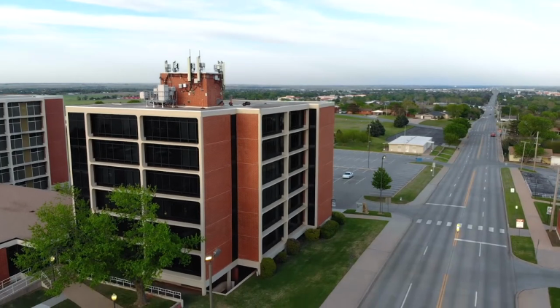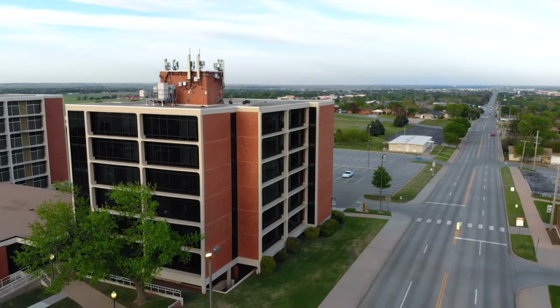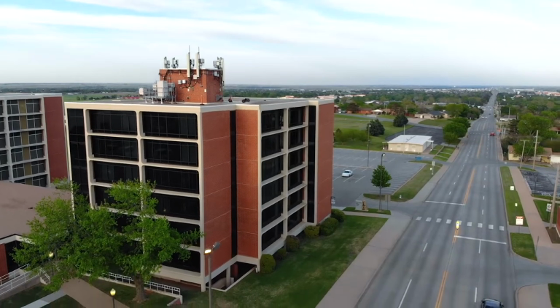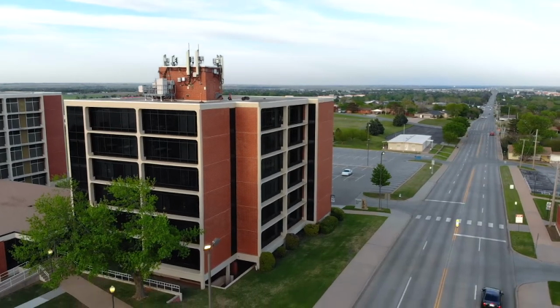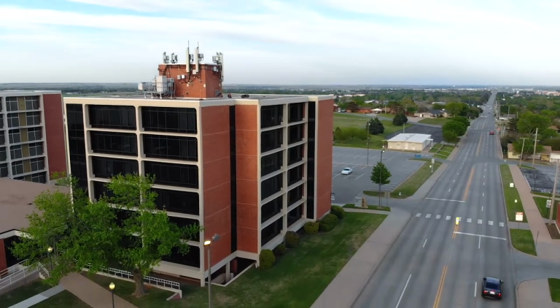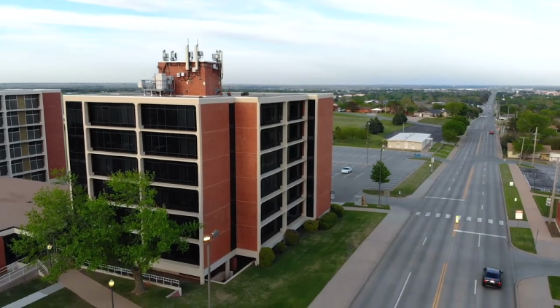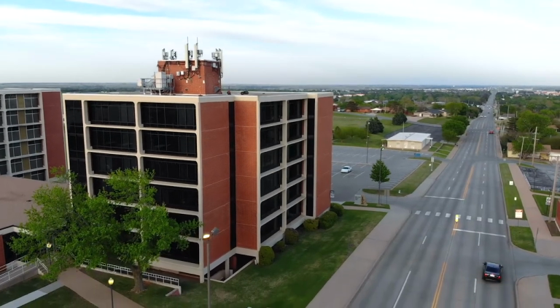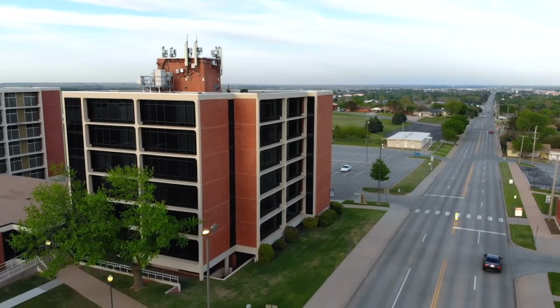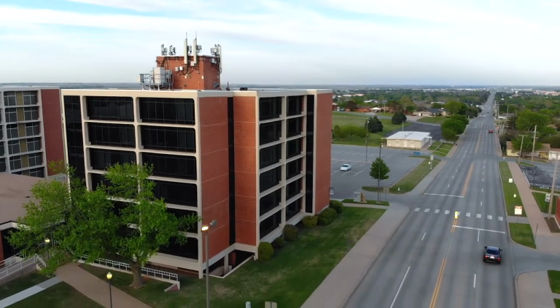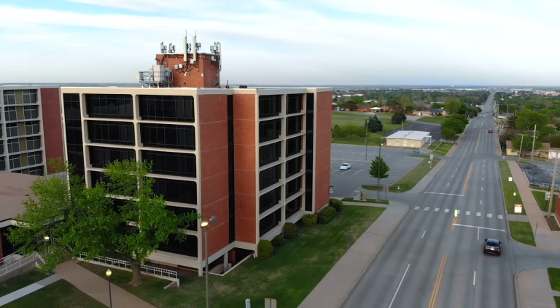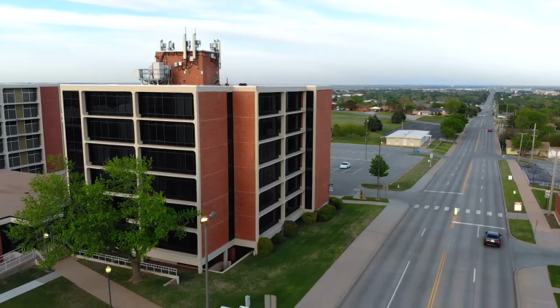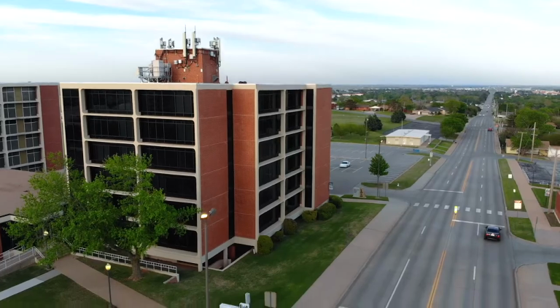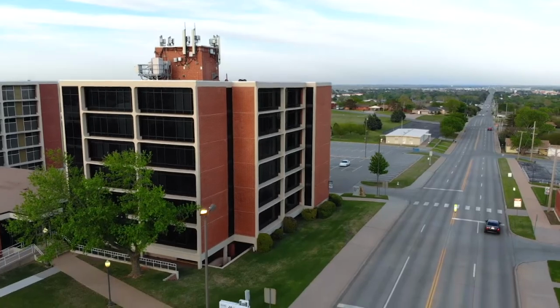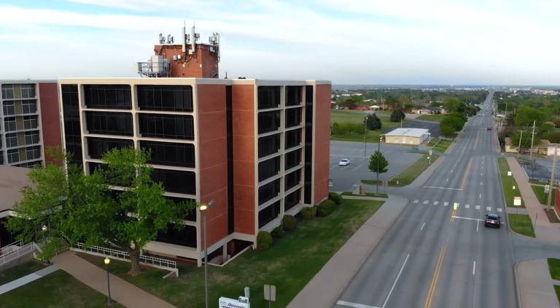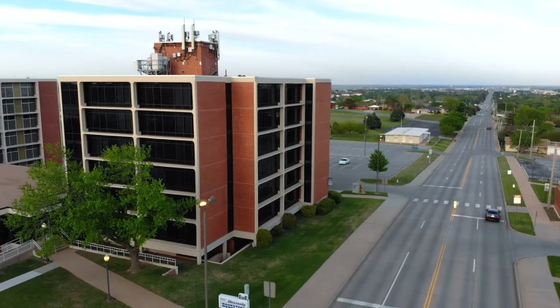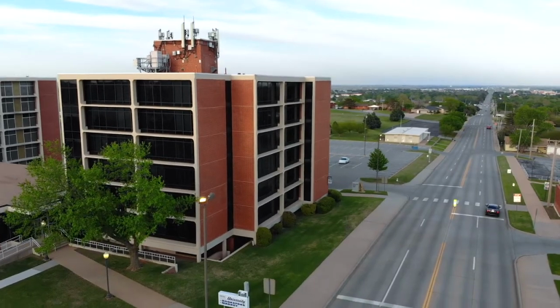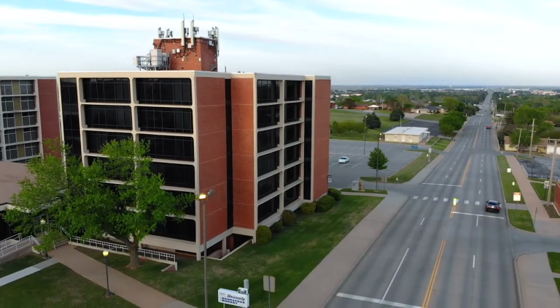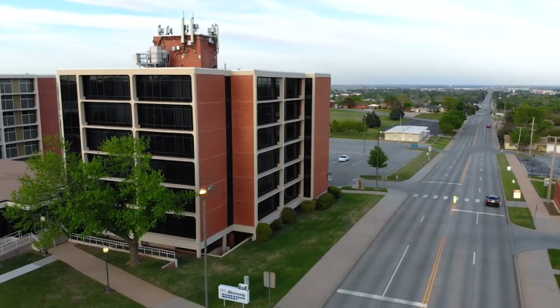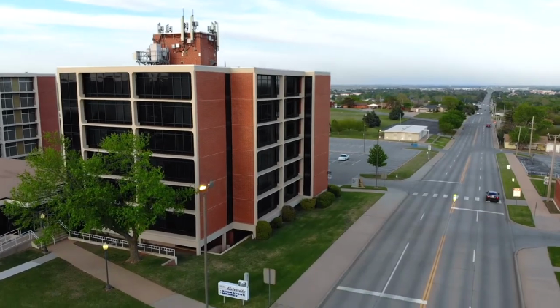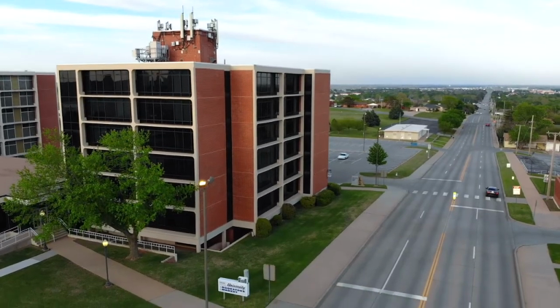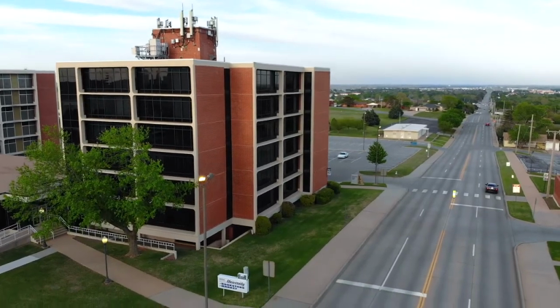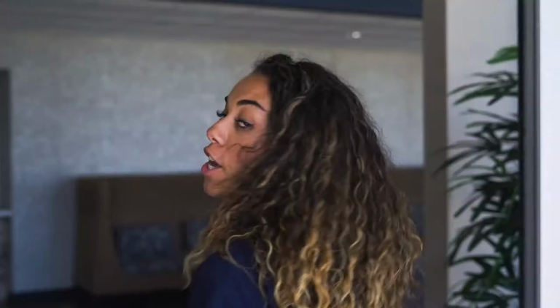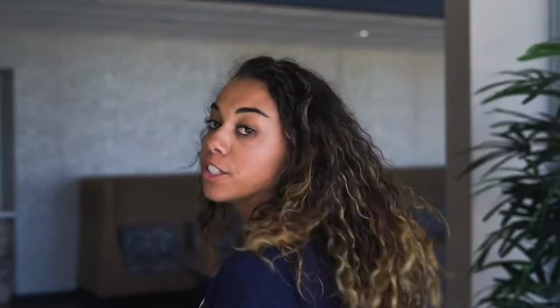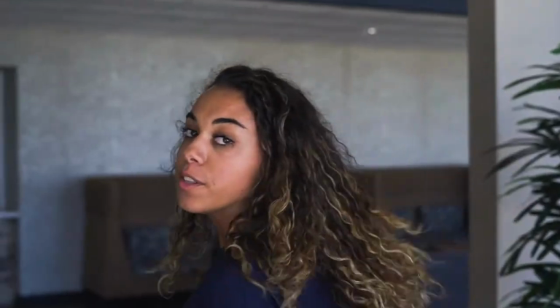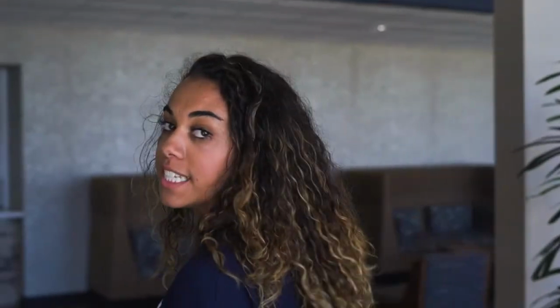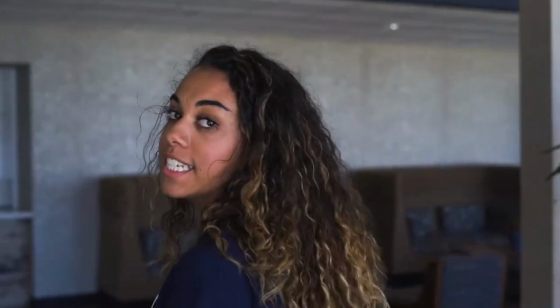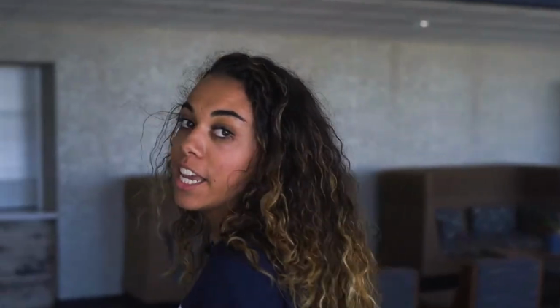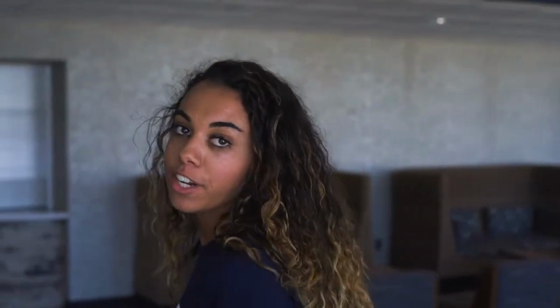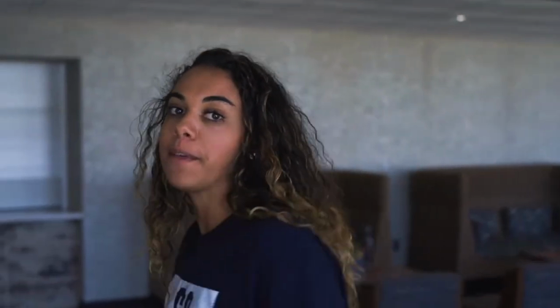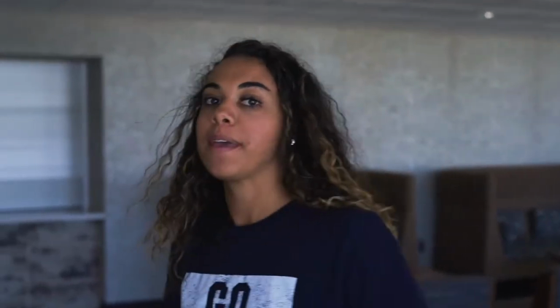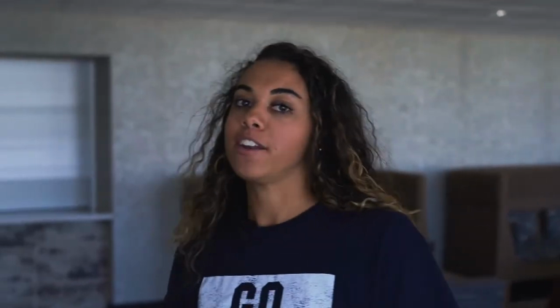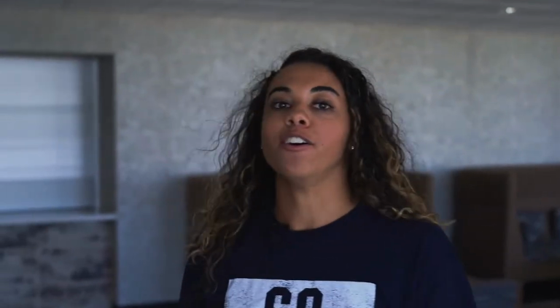Now I'm going to show you one of our newest dorms on campus. This is Henrietta Mann Hall.